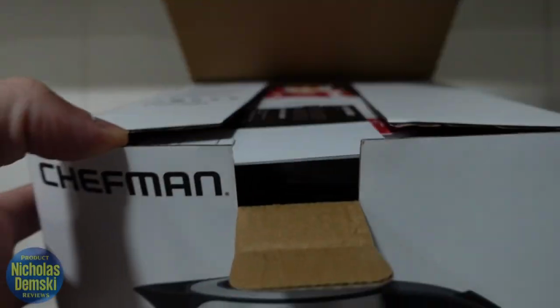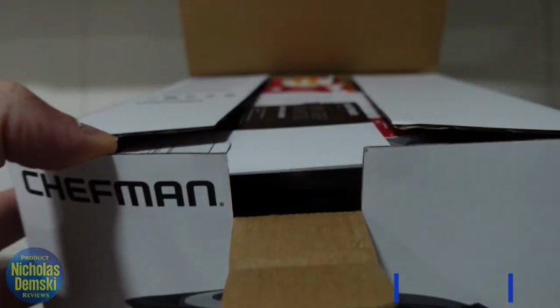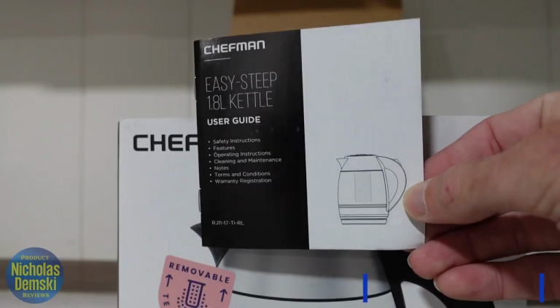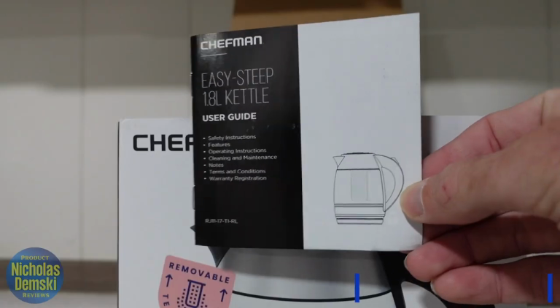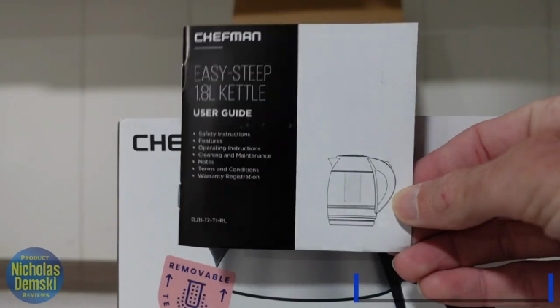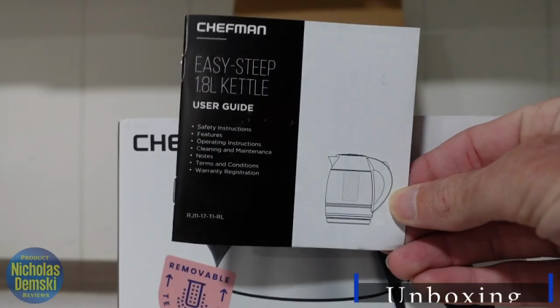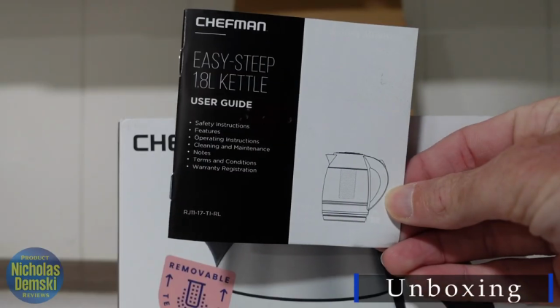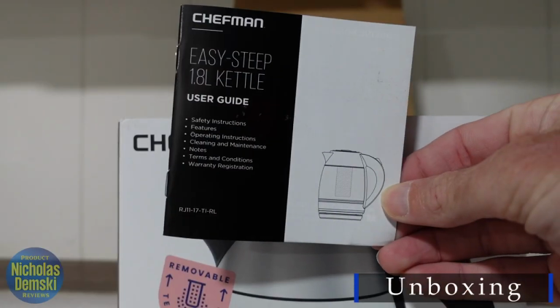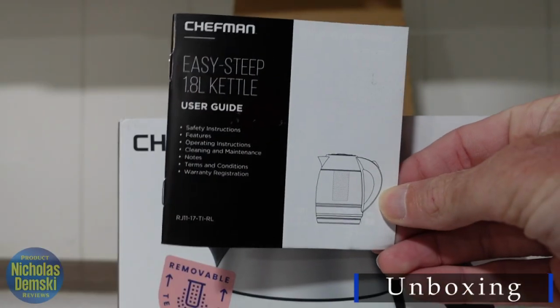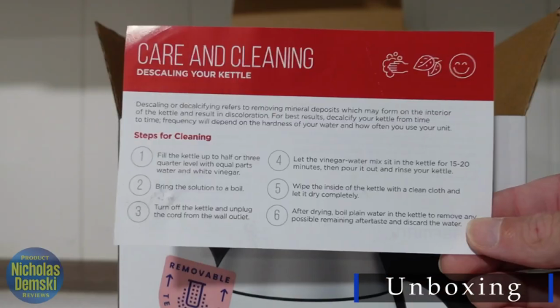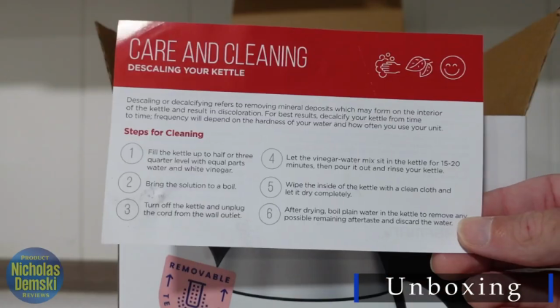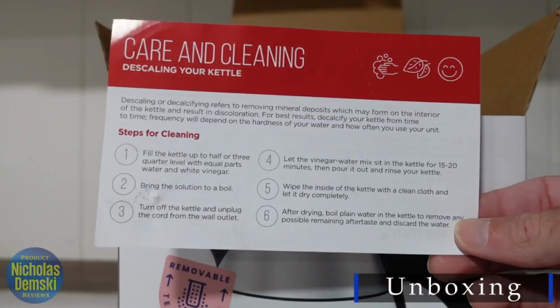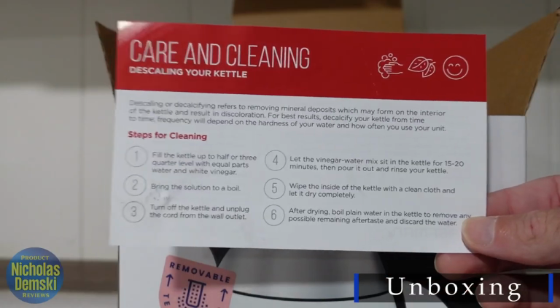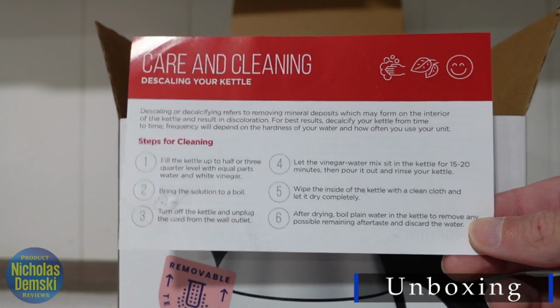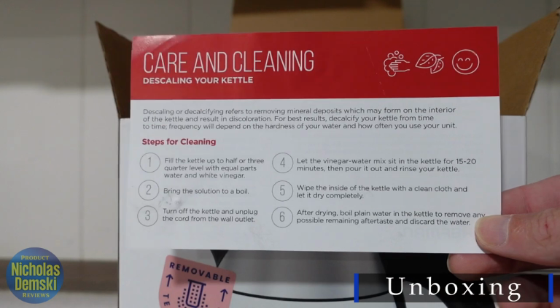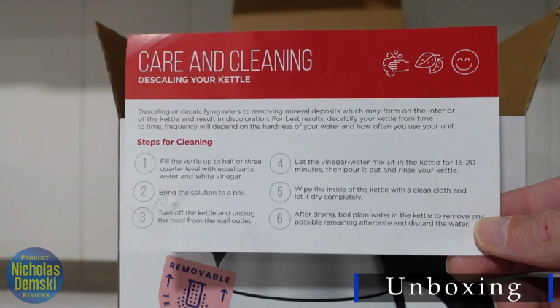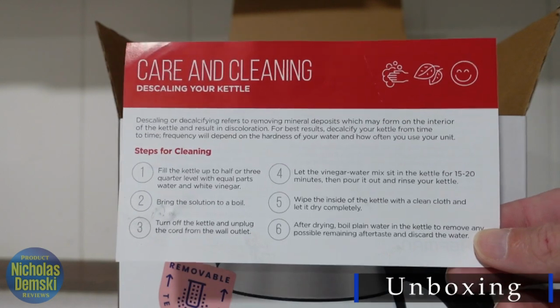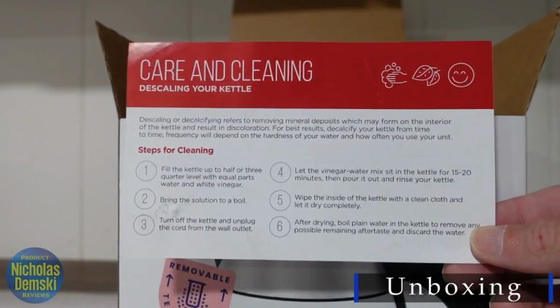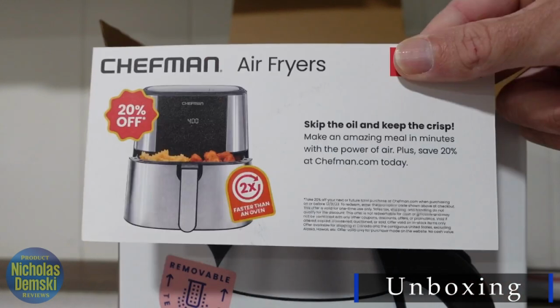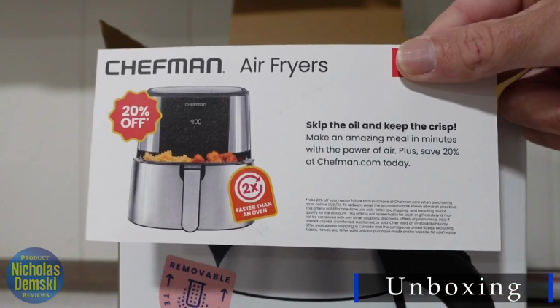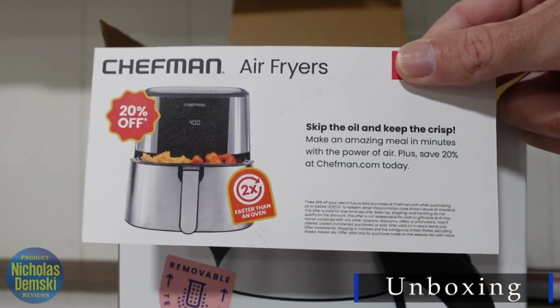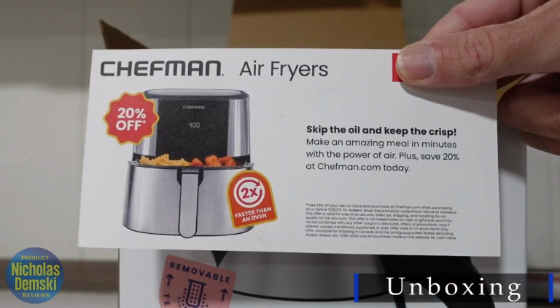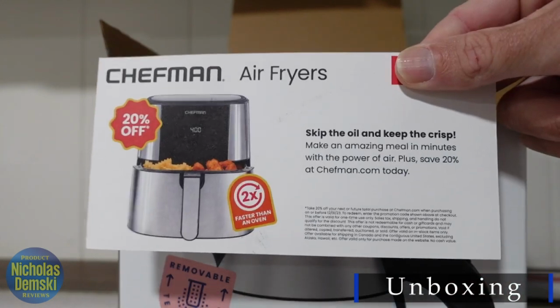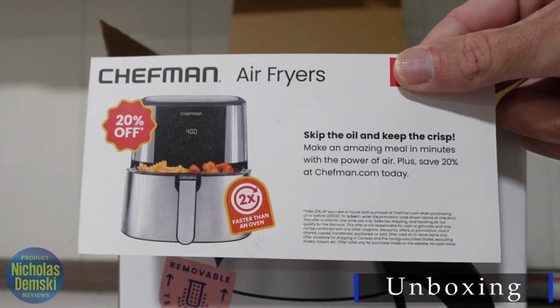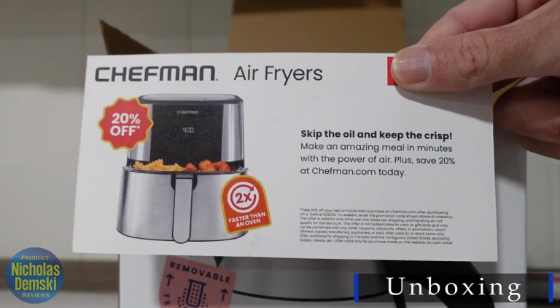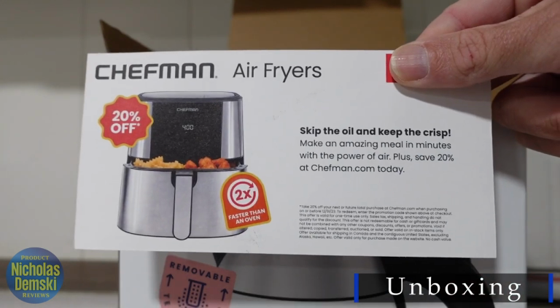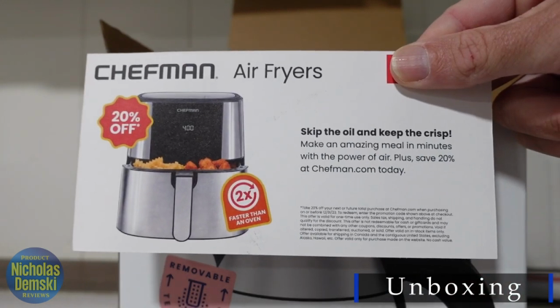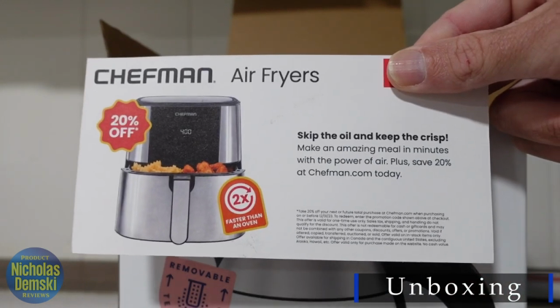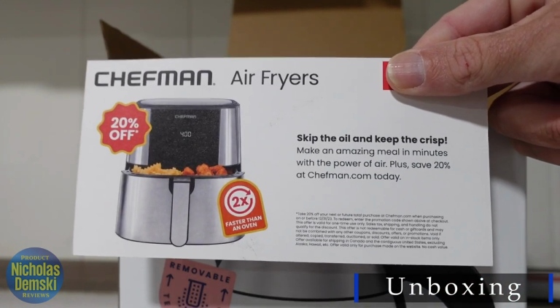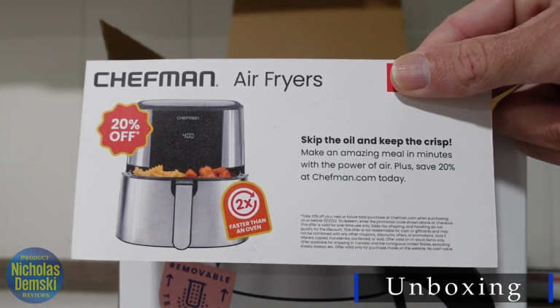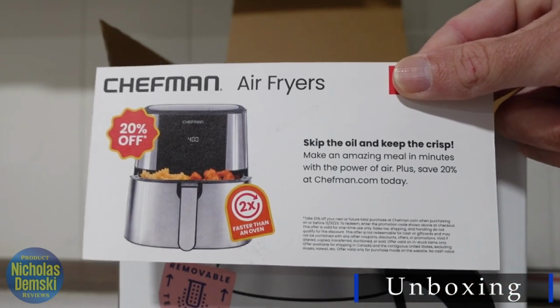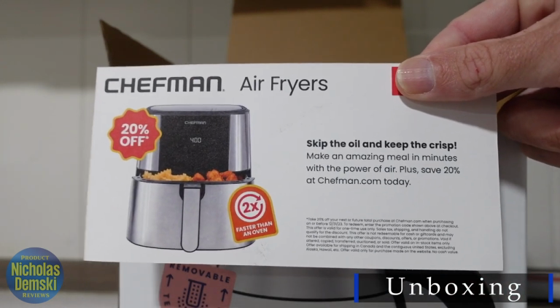It comes with a user manual, a care and cleaning guide, and a 20% off coupon for a Chefman air fryer.